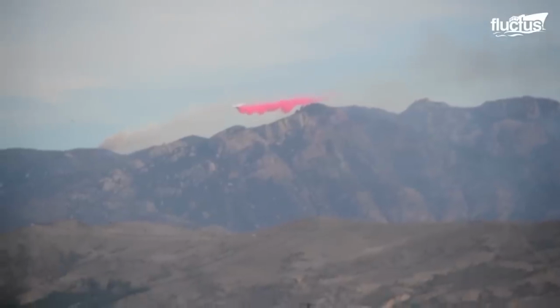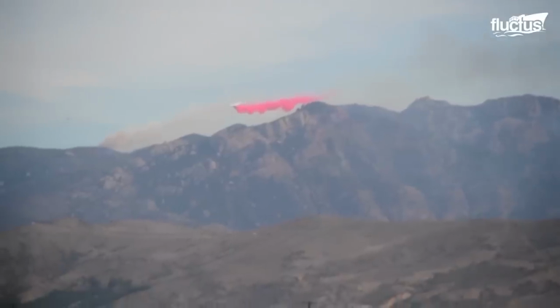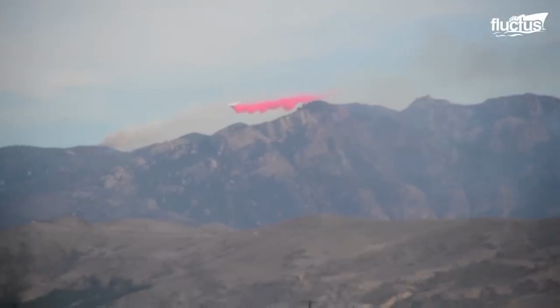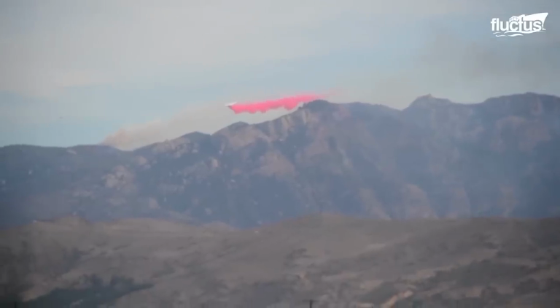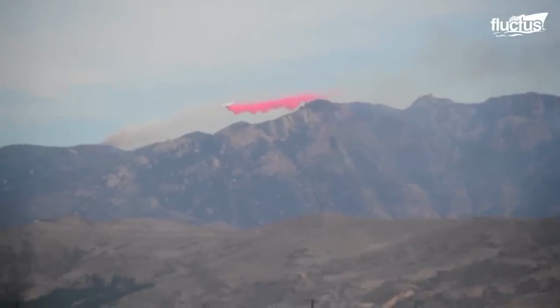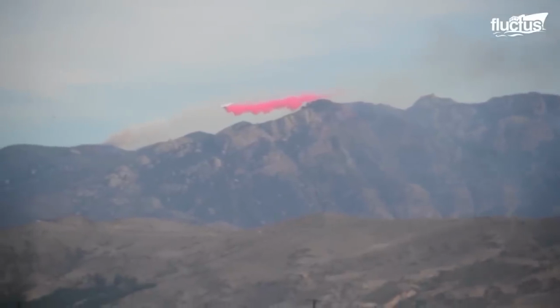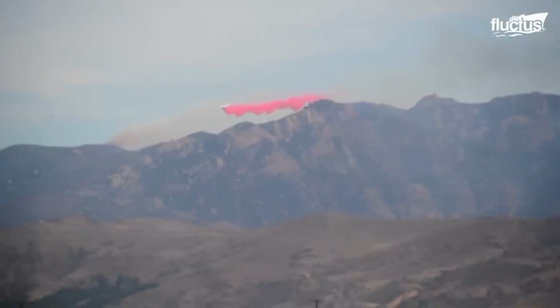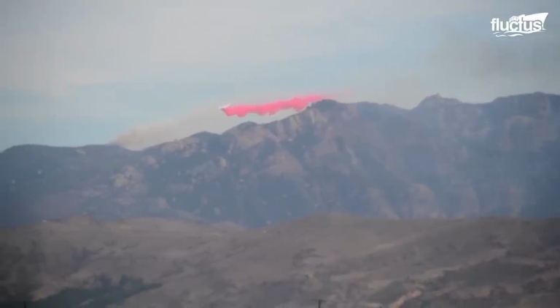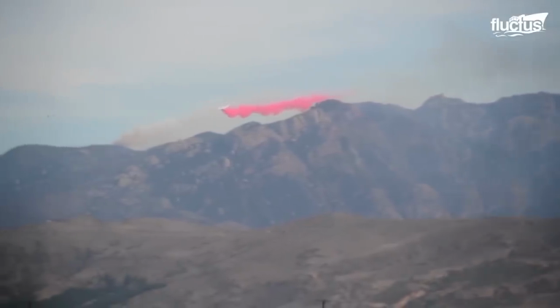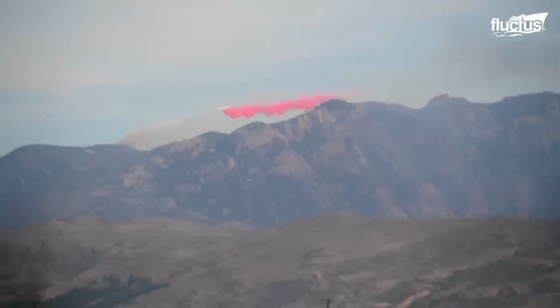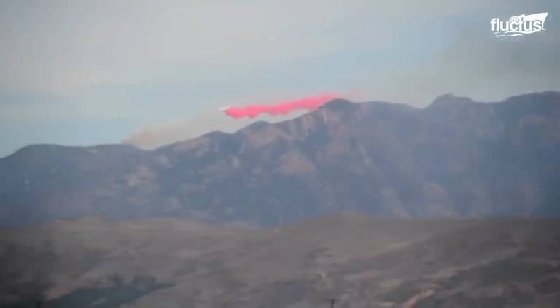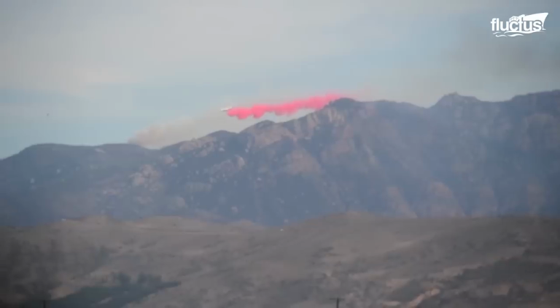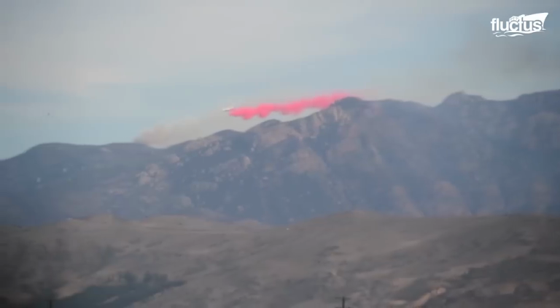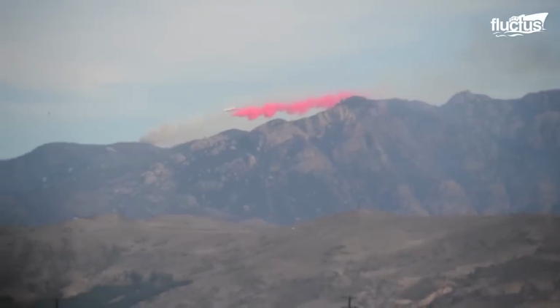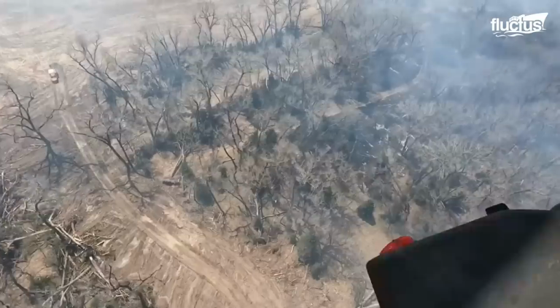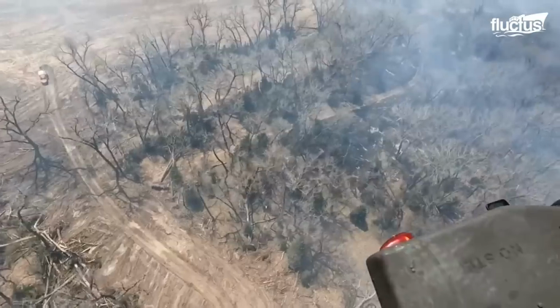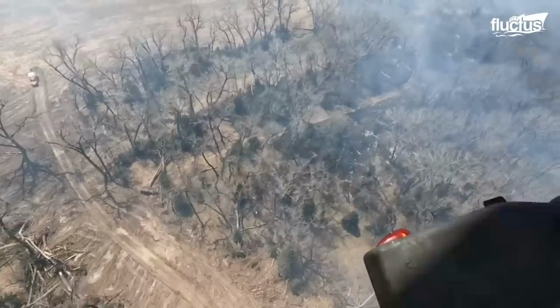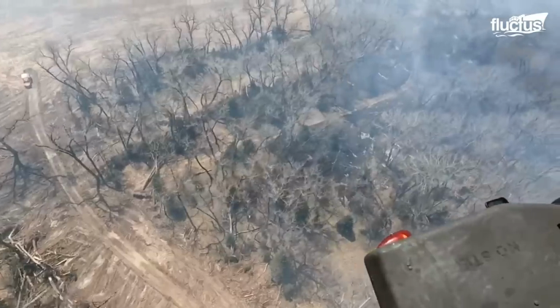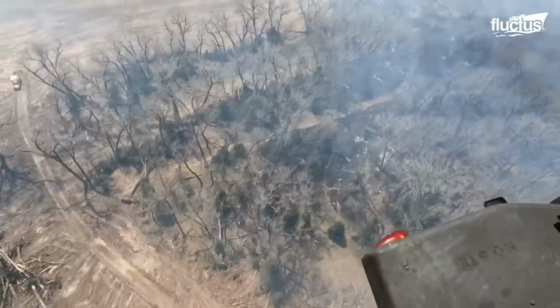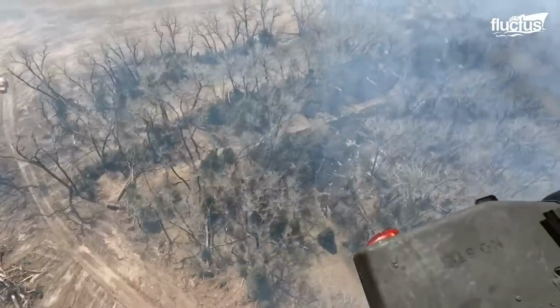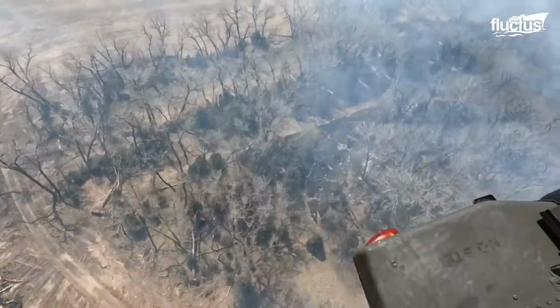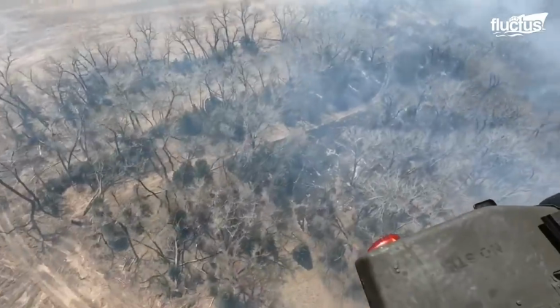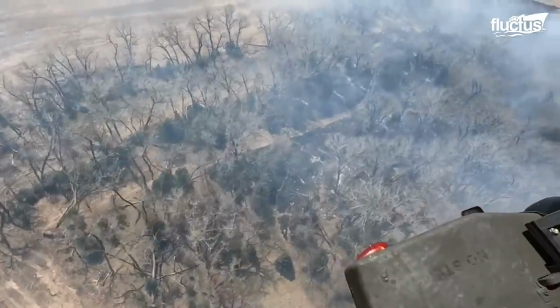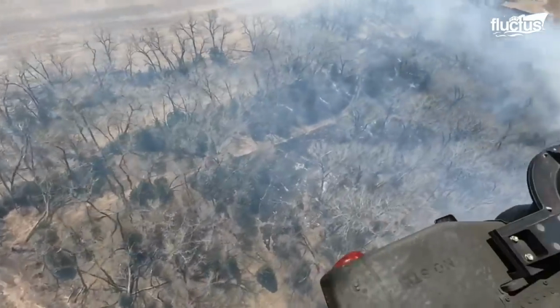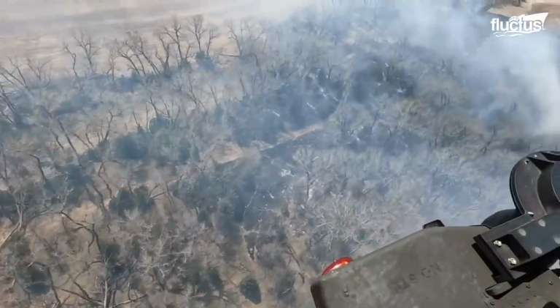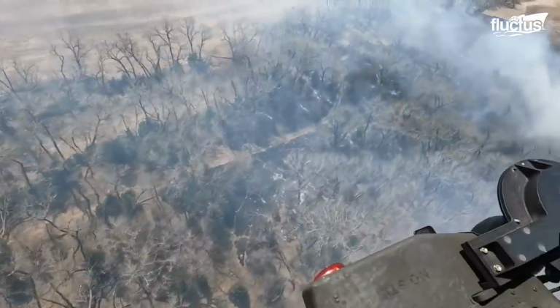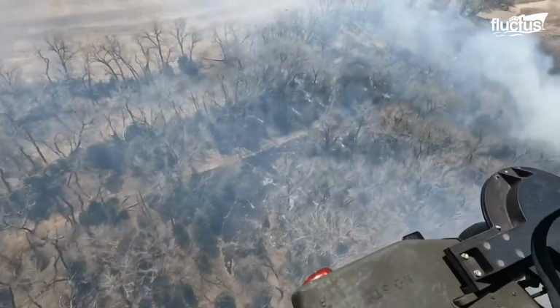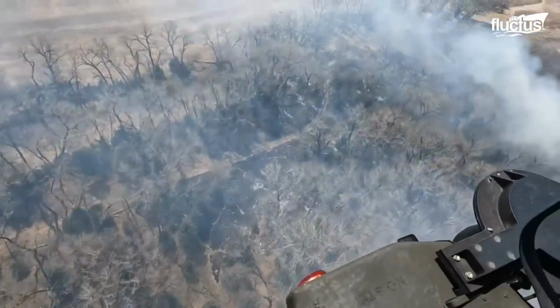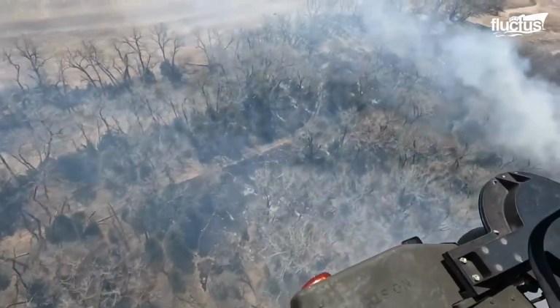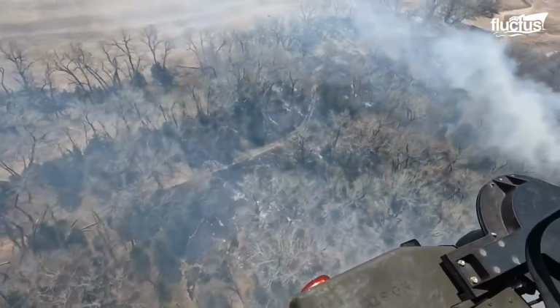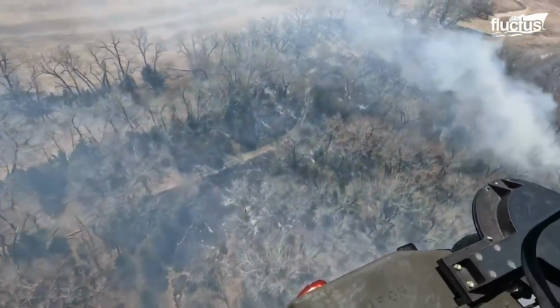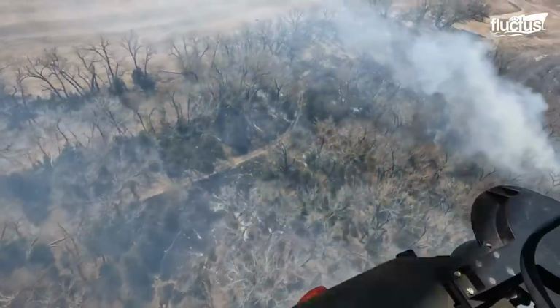When sprayed on a blaze from low altitudes, this retardant can pretty much stop any fire in its tracks.